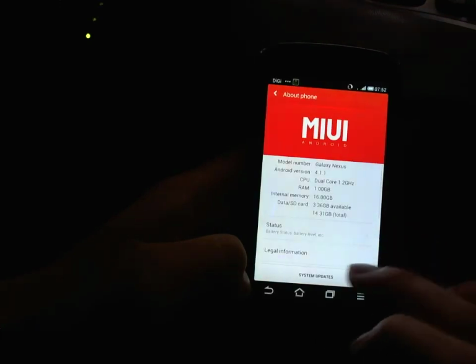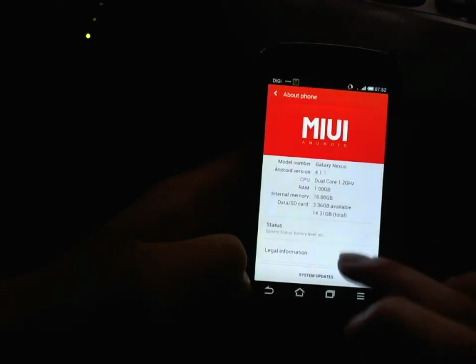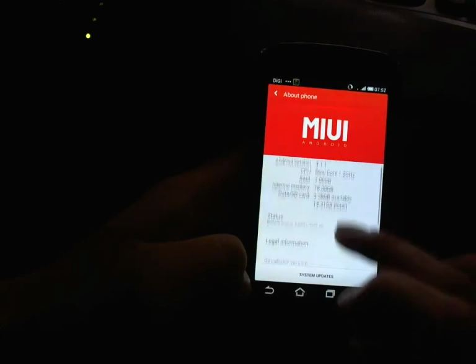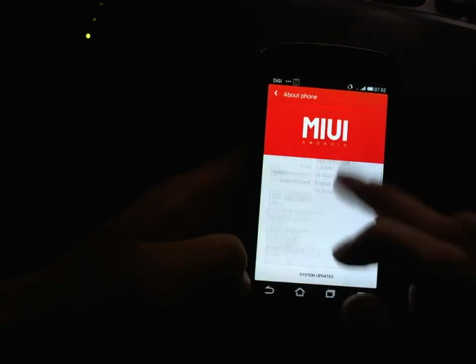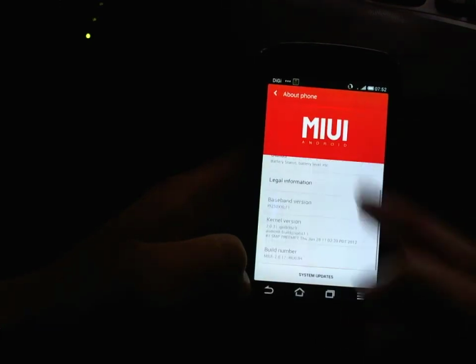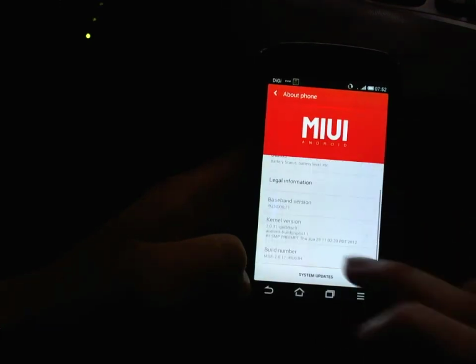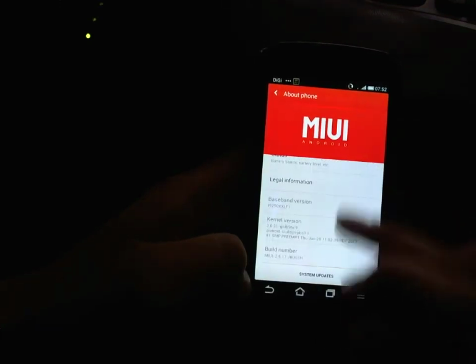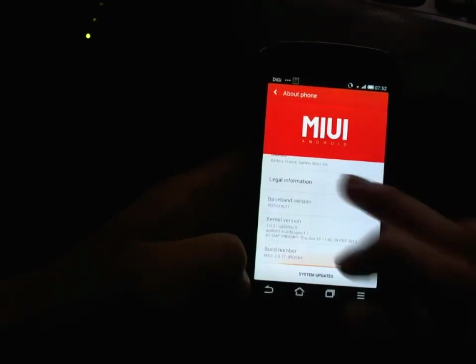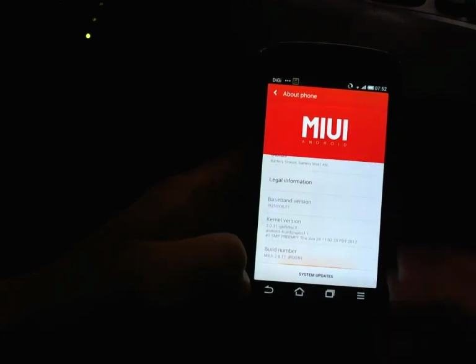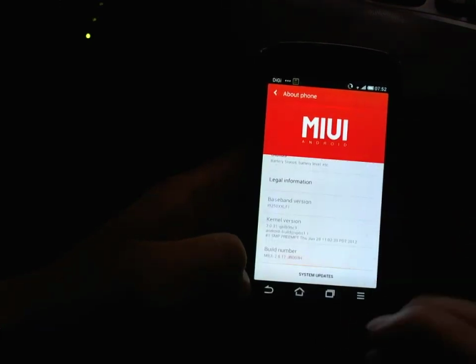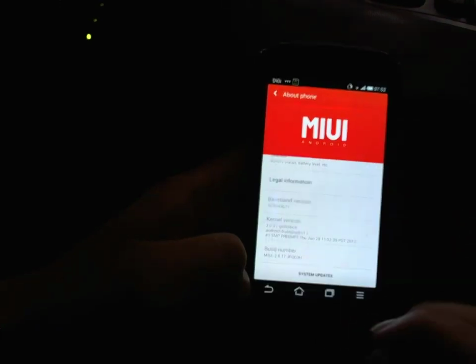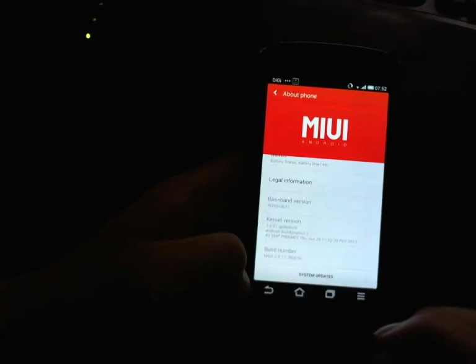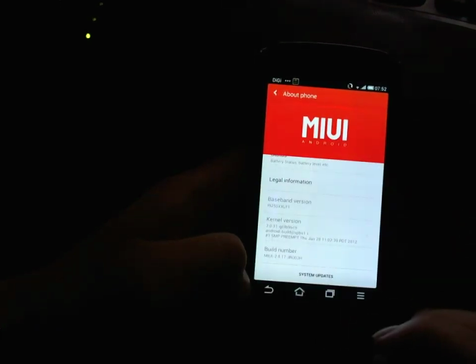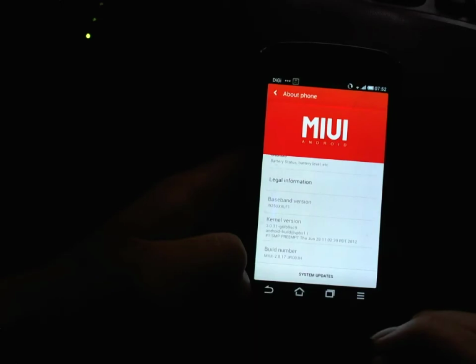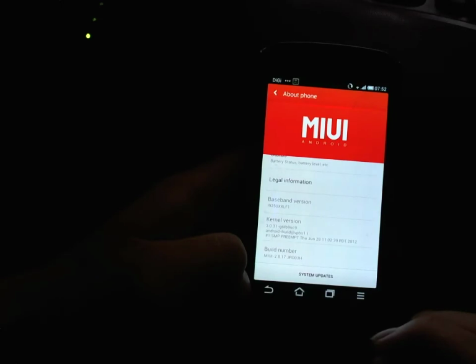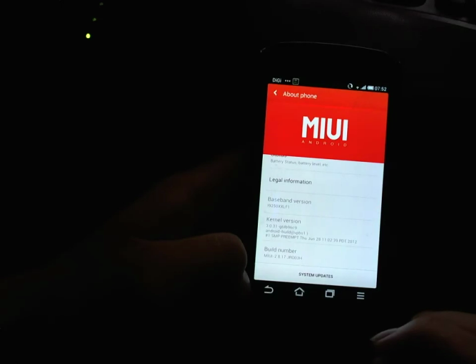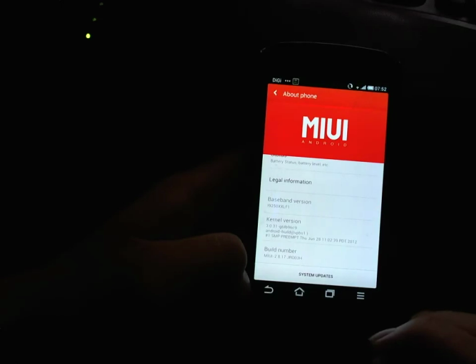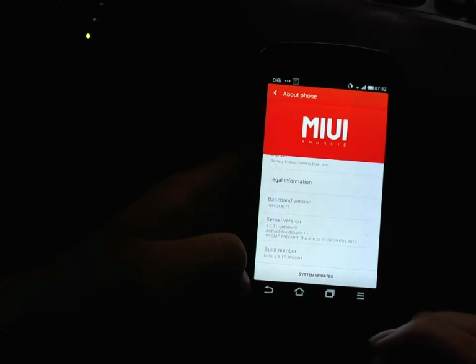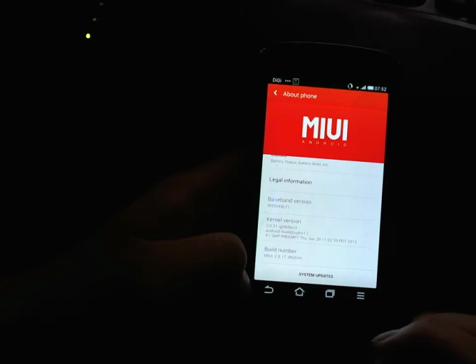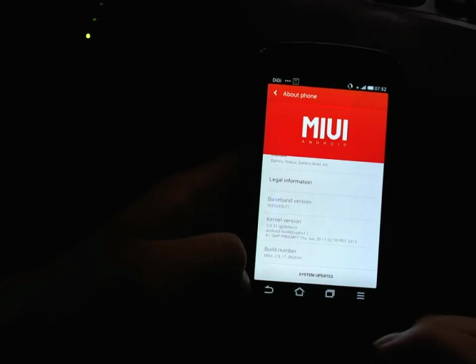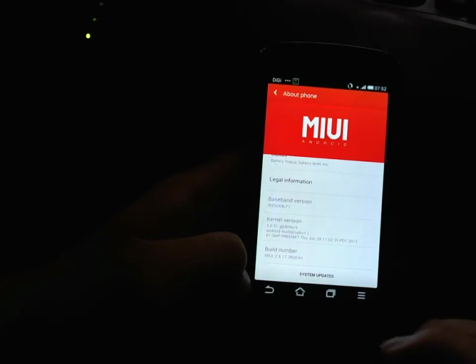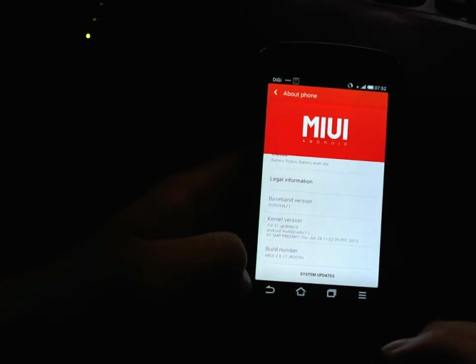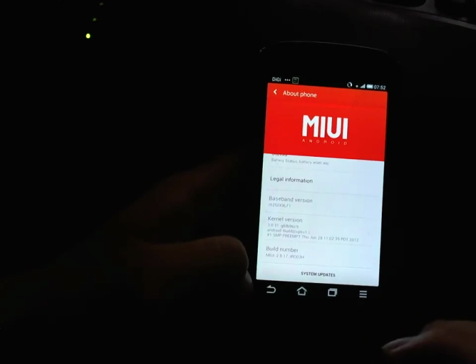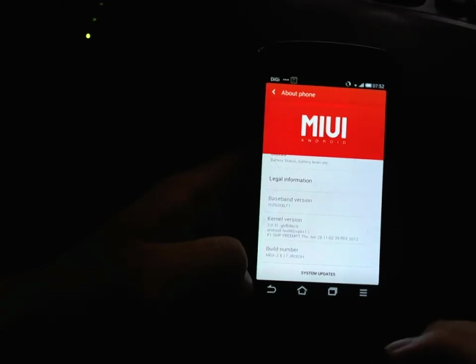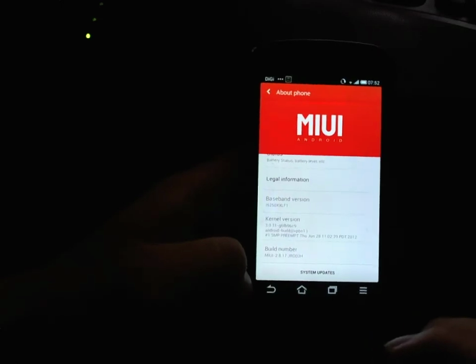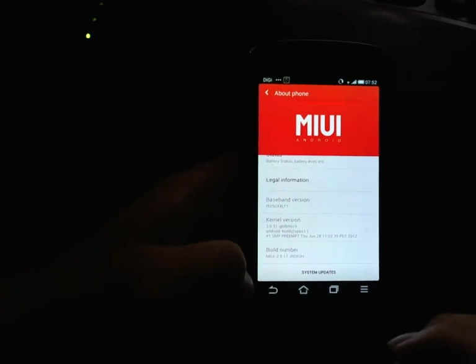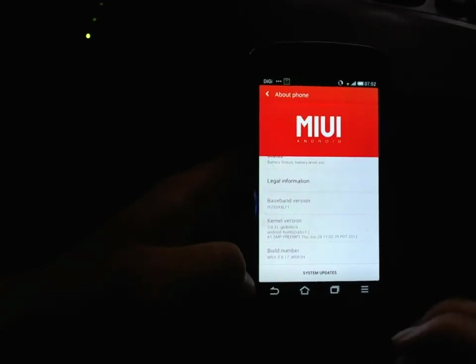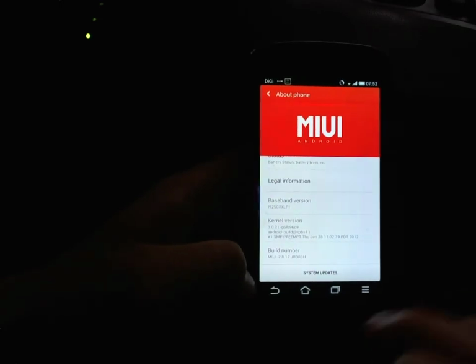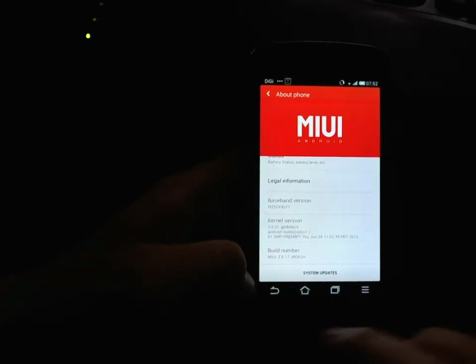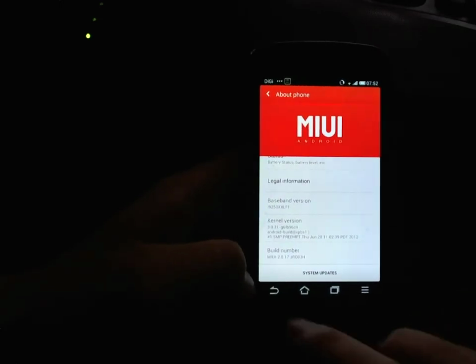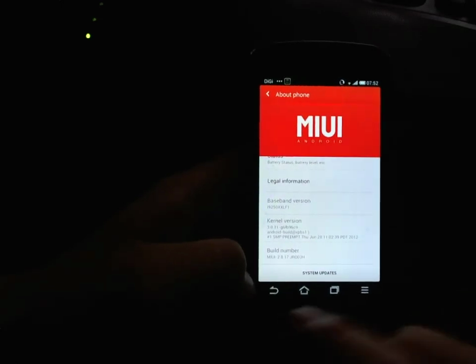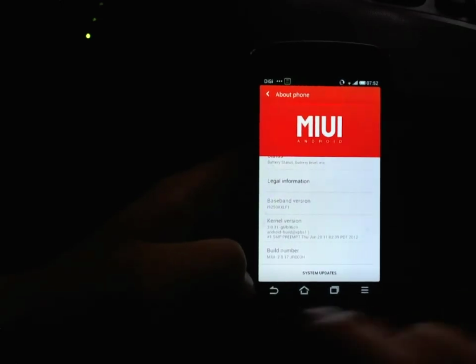Let's take a look at About. You can see the build and kernel version right there.